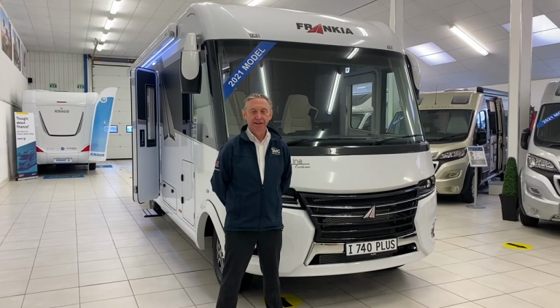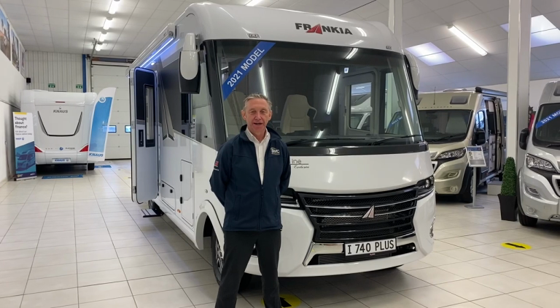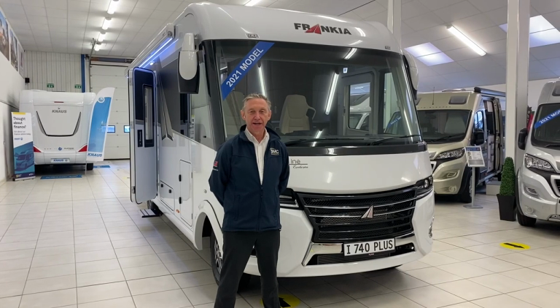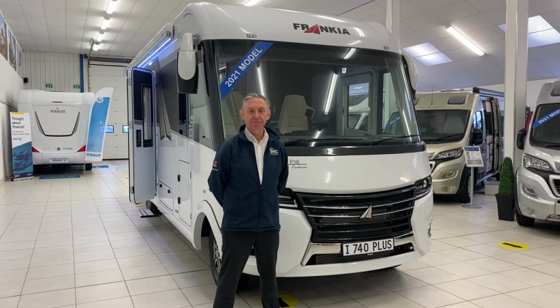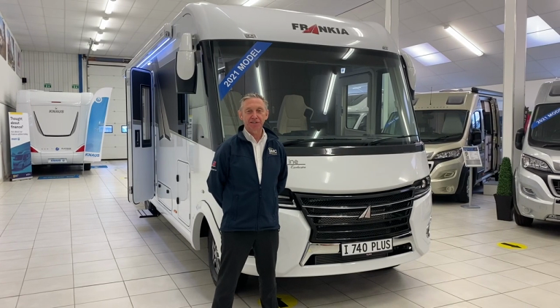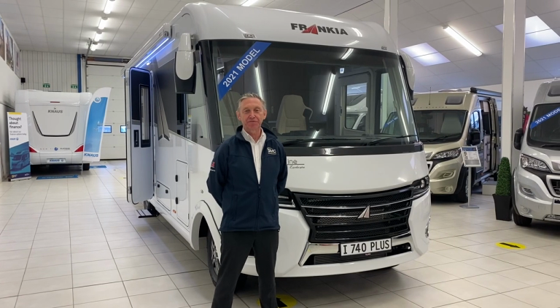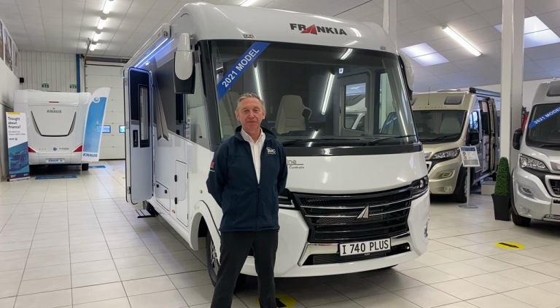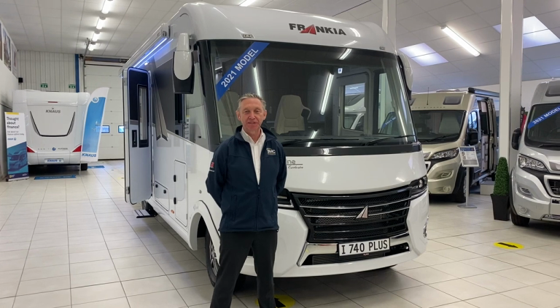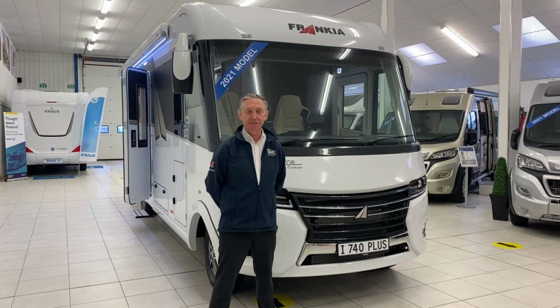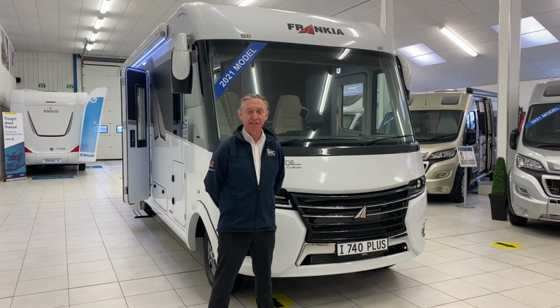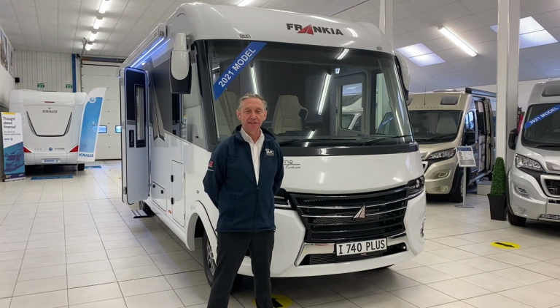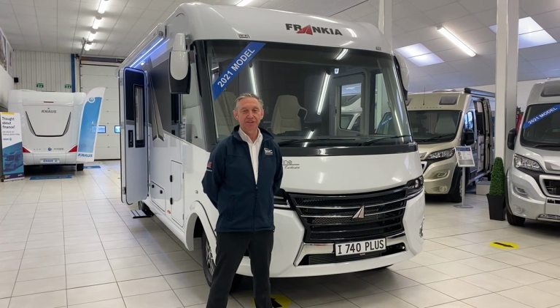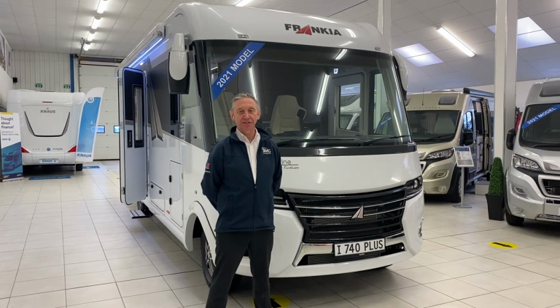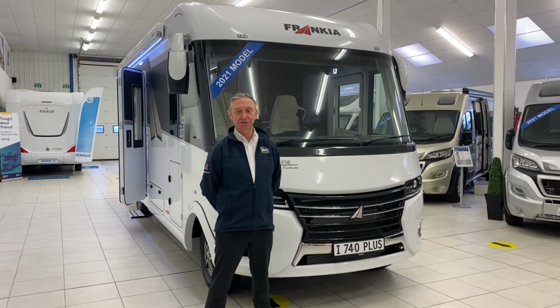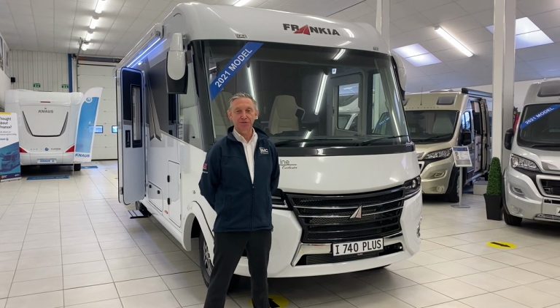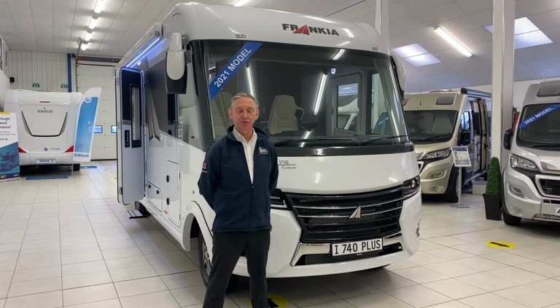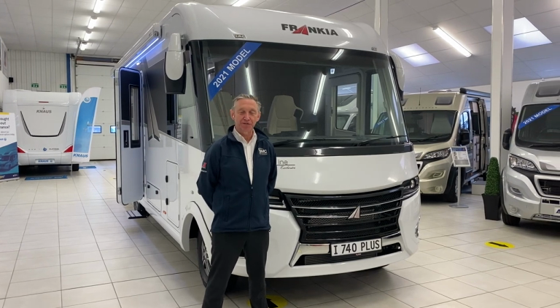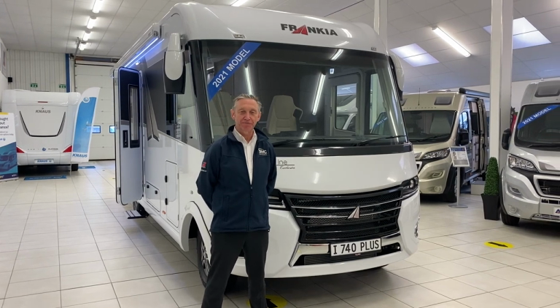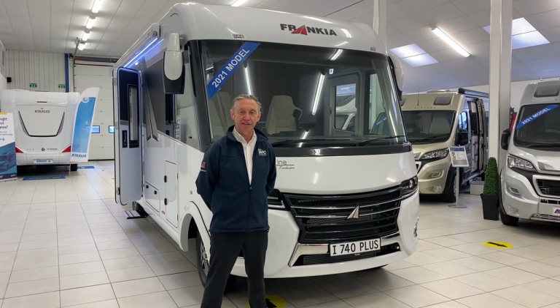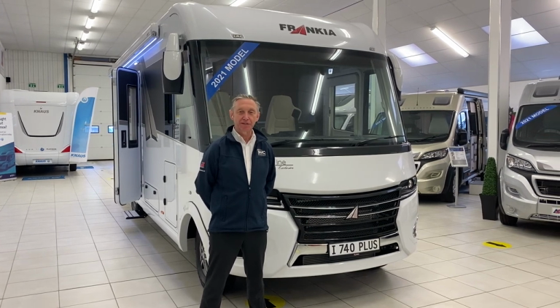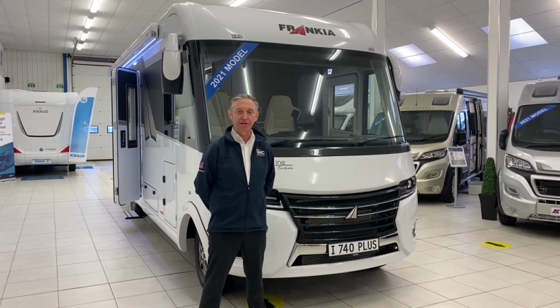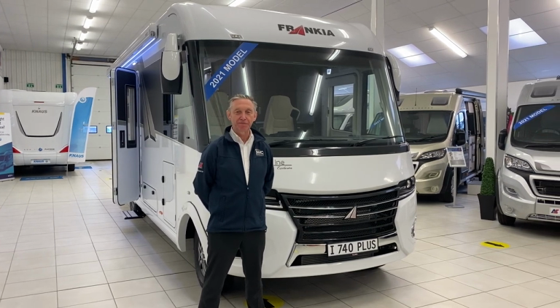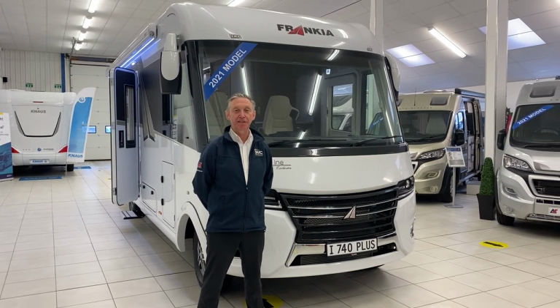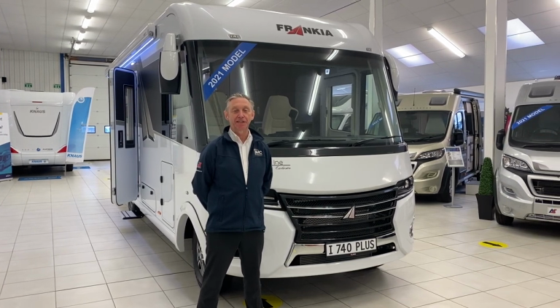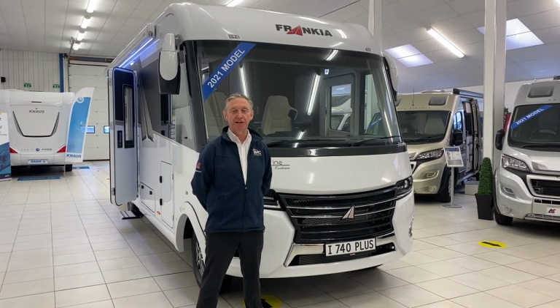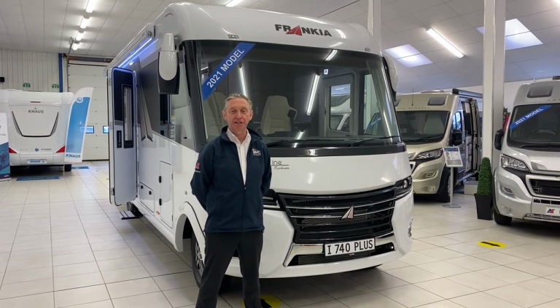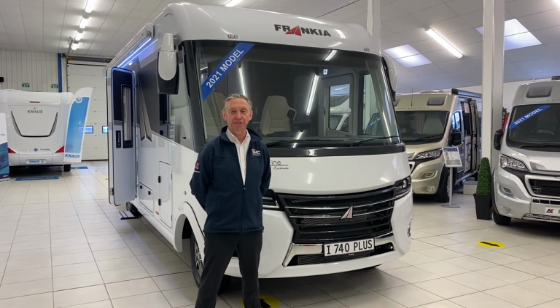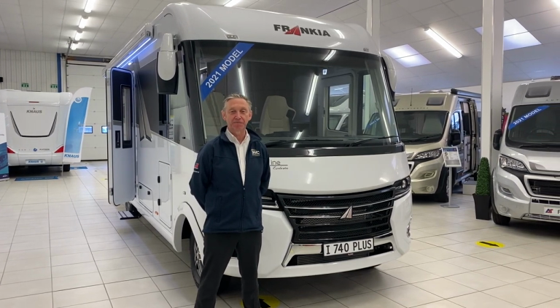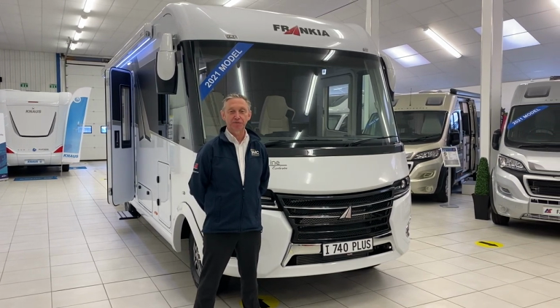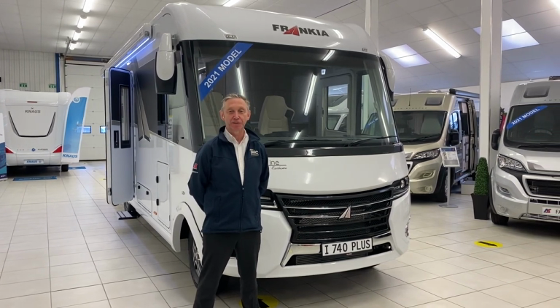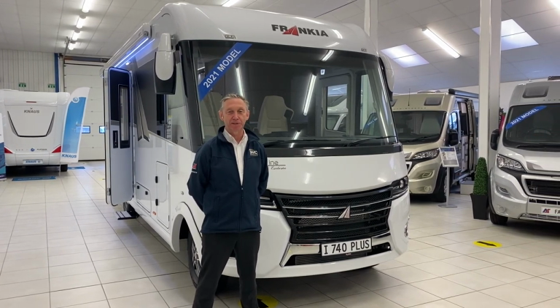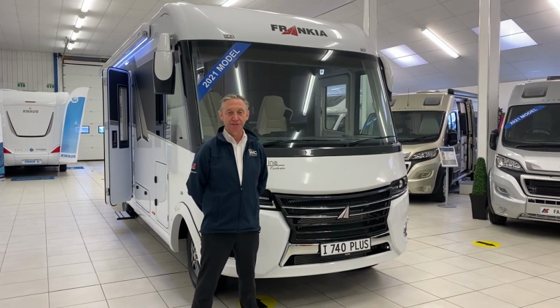Hi, I'm Nigel from SMC and this is our short walk-around video of the Francia i740 Plus.